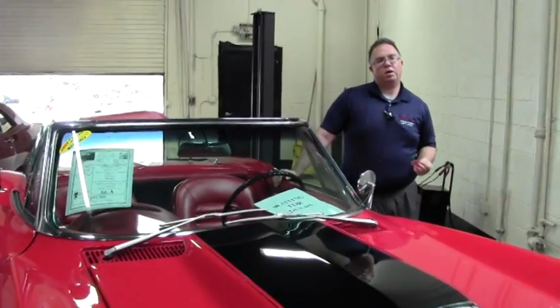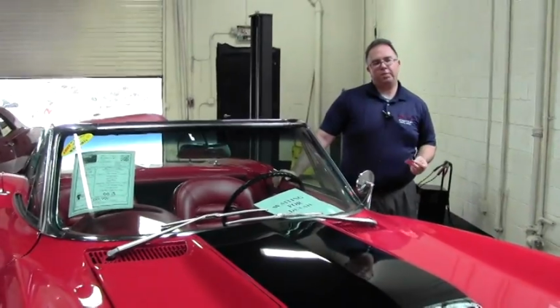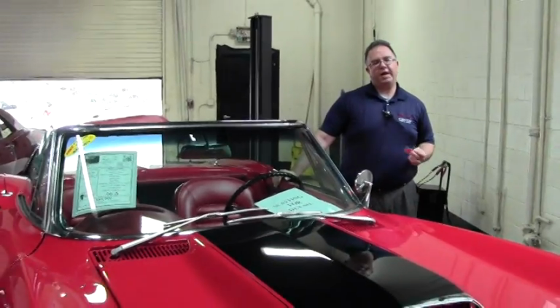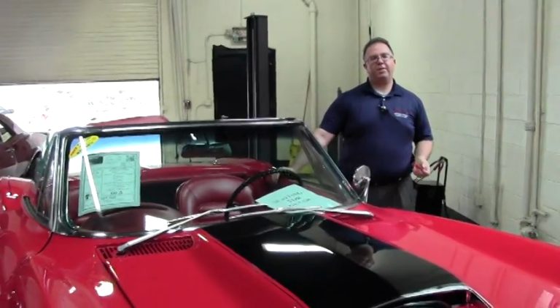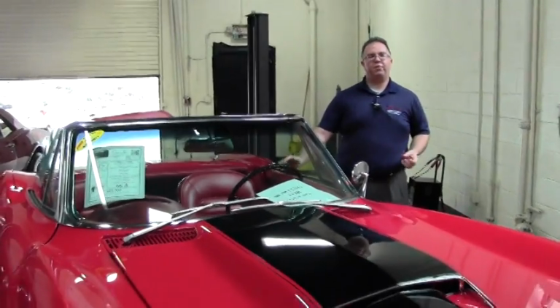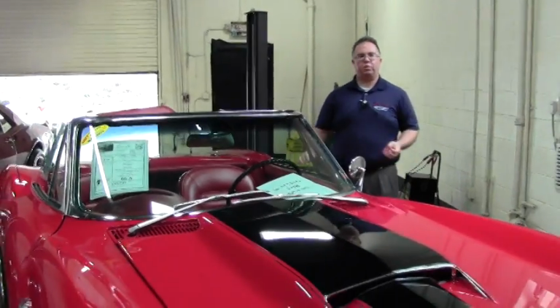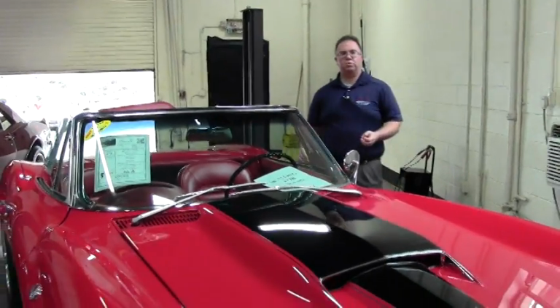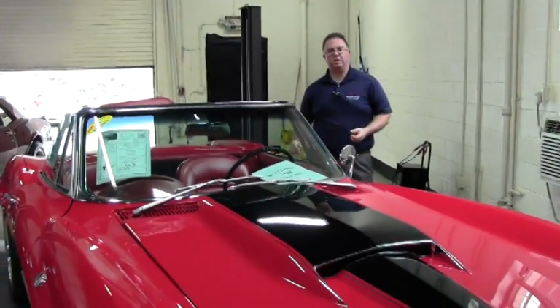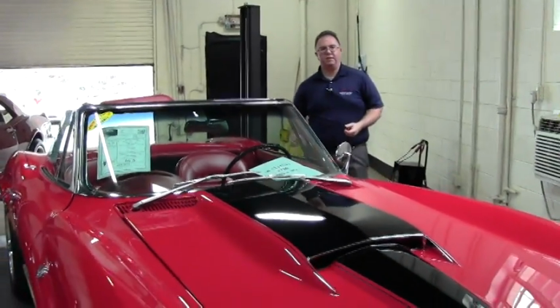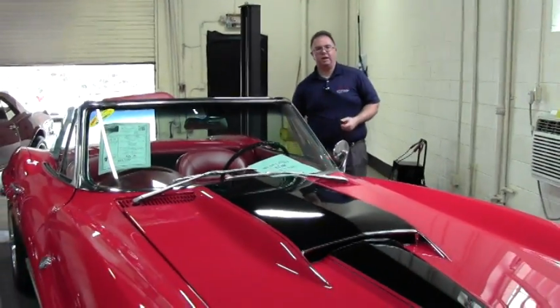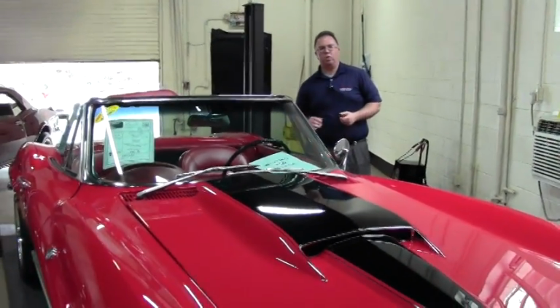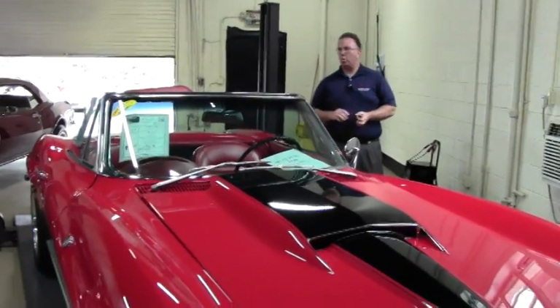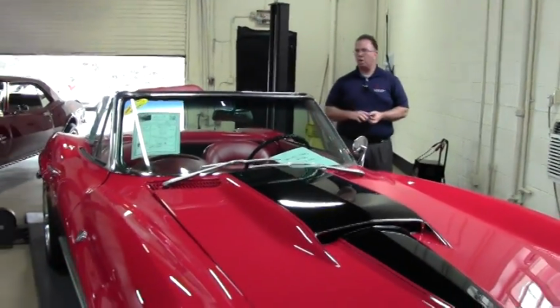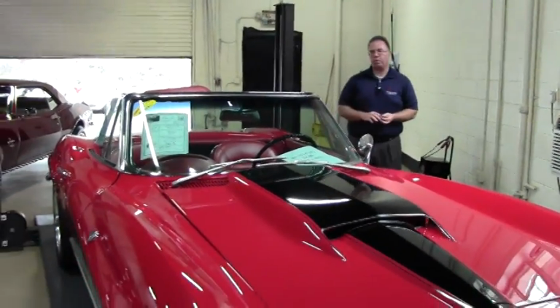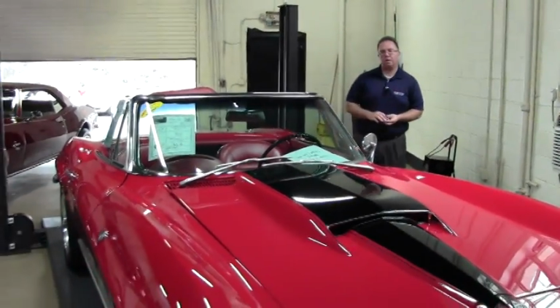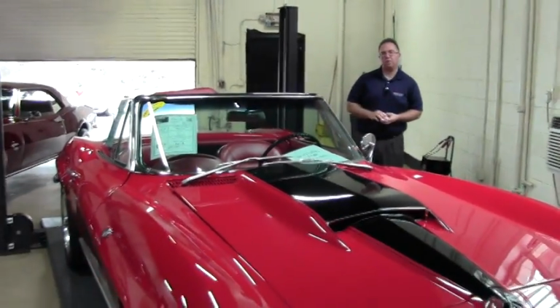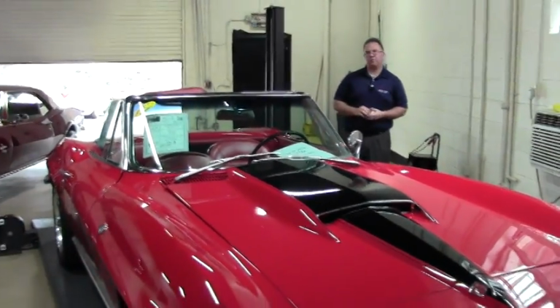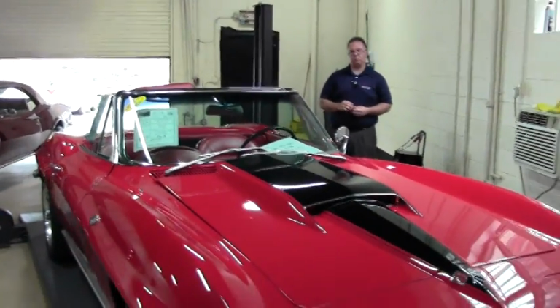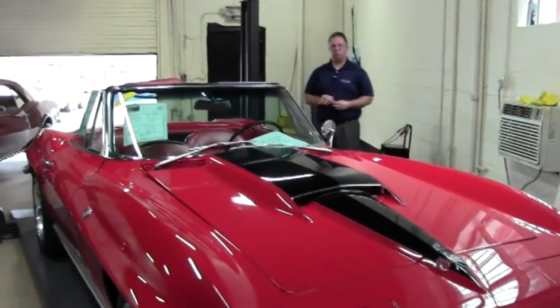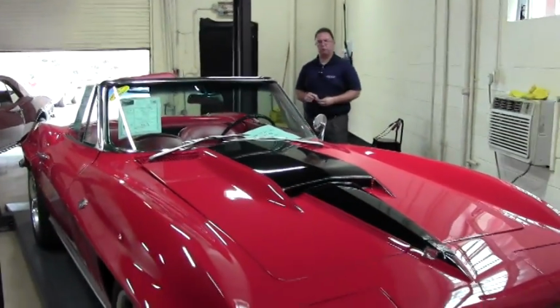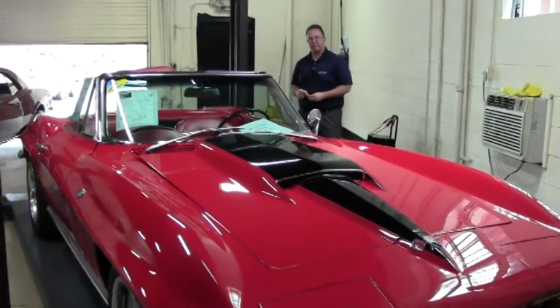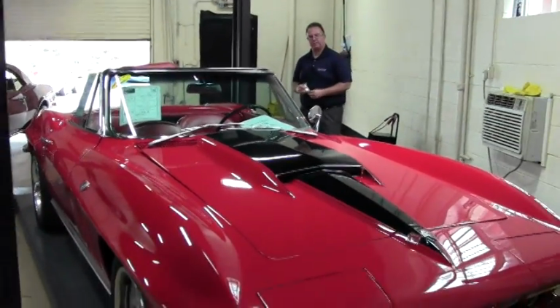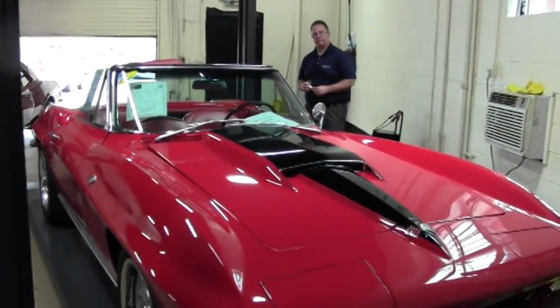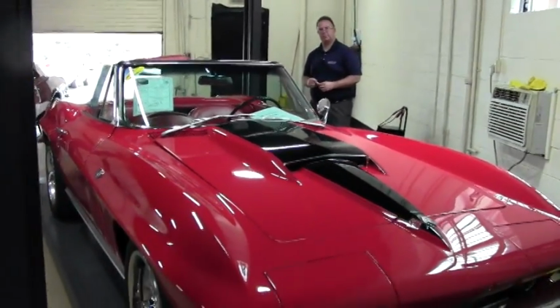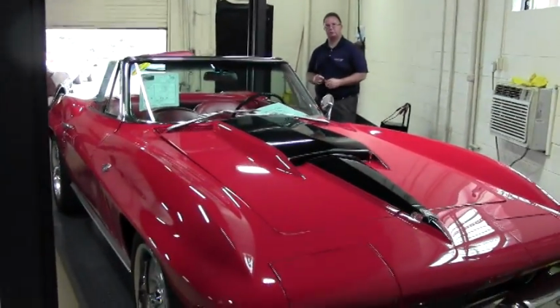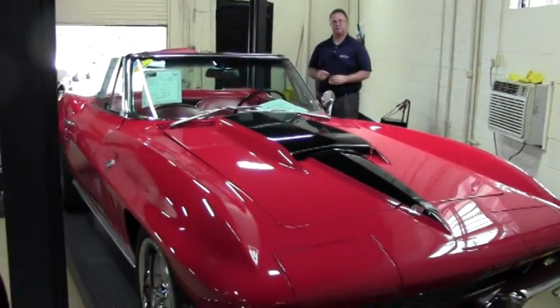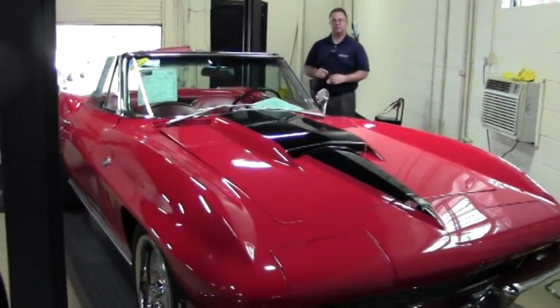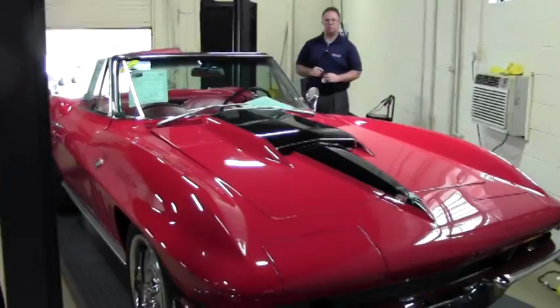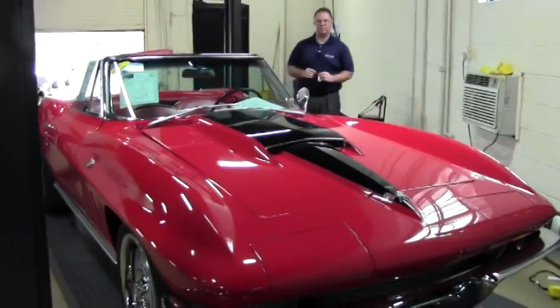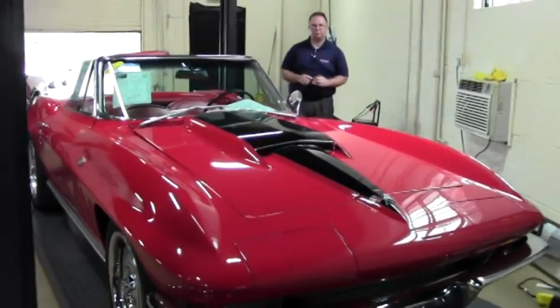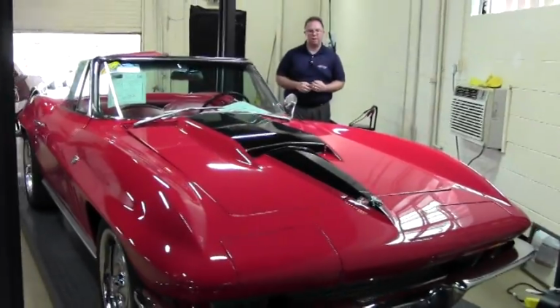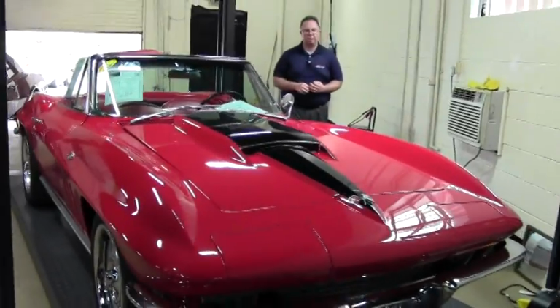Welcome to Buy A Vet folks. We're going to take a quick walk around of this beautiful 1966 Resto Mod.